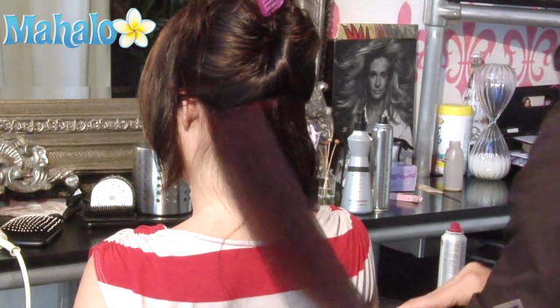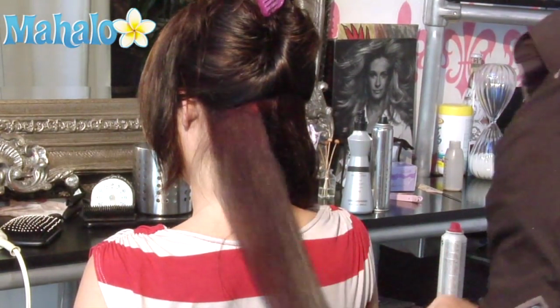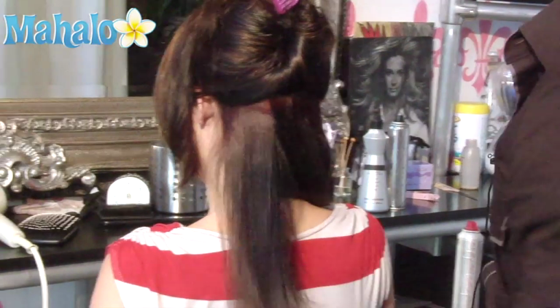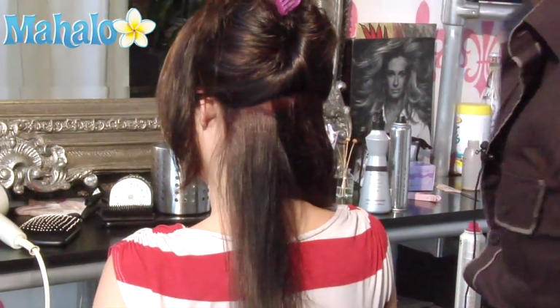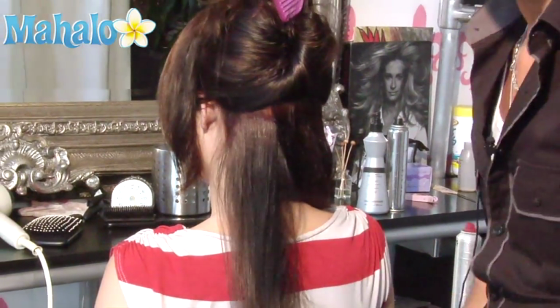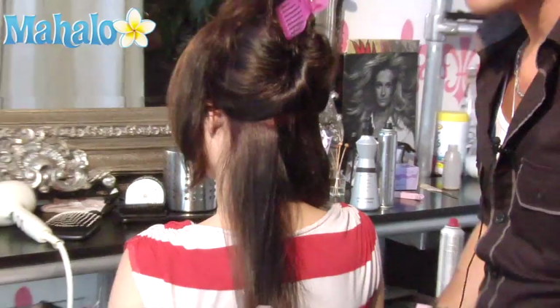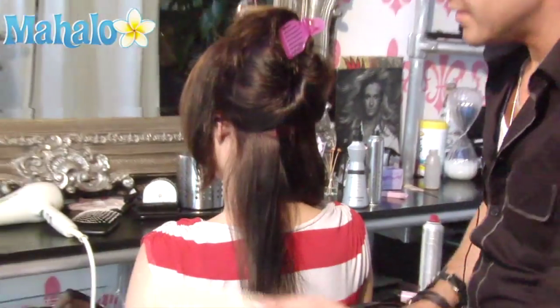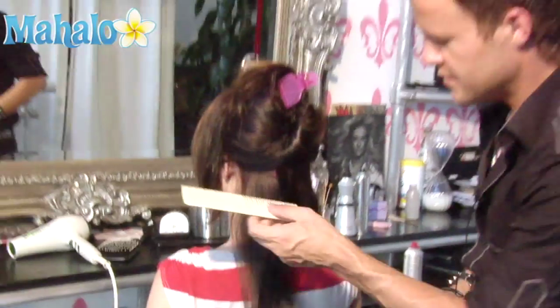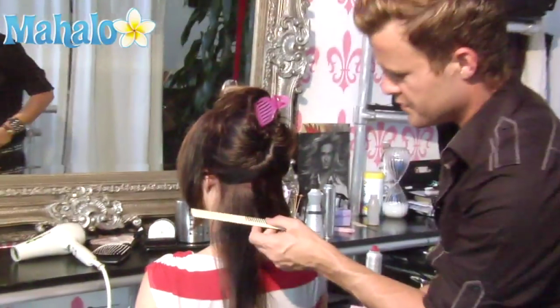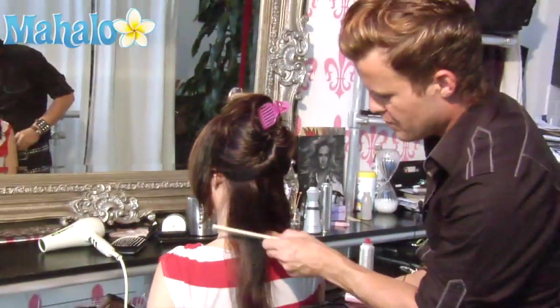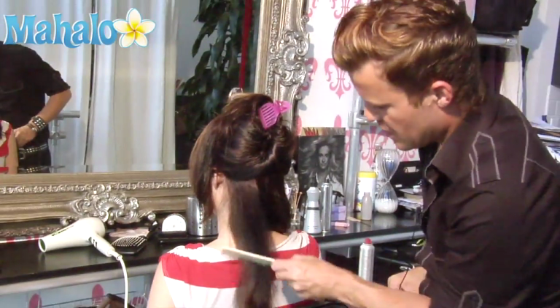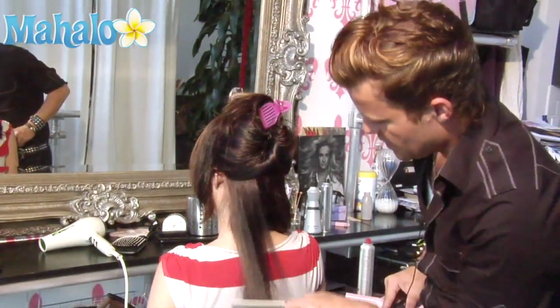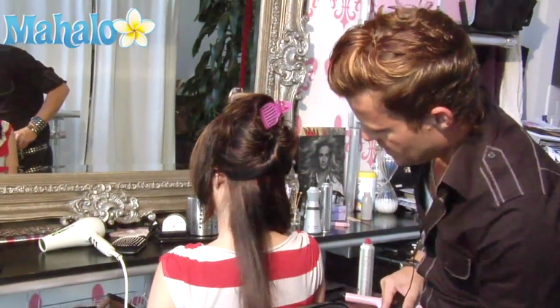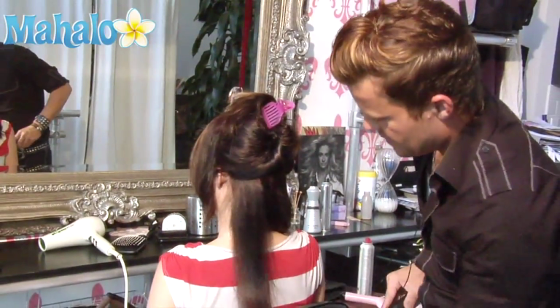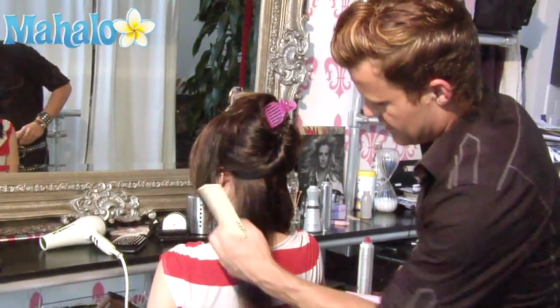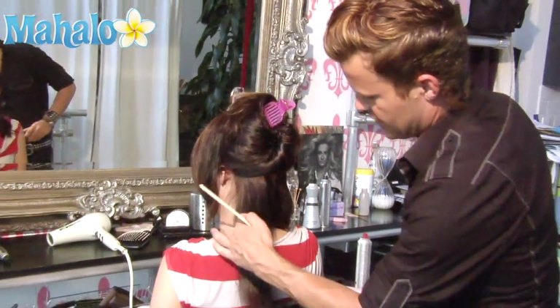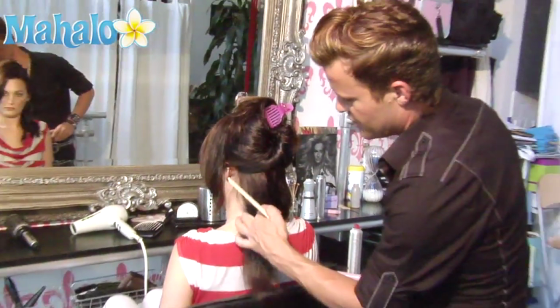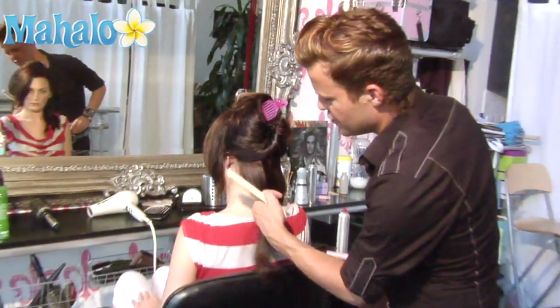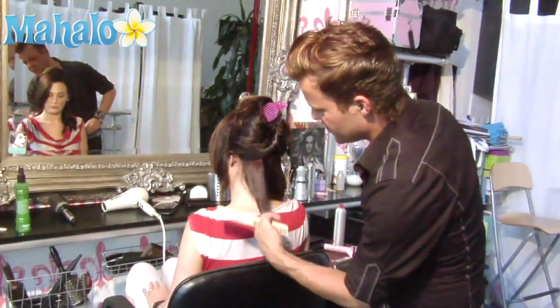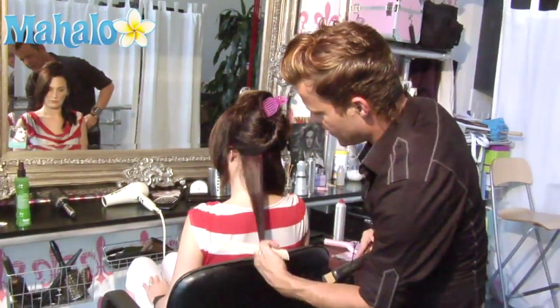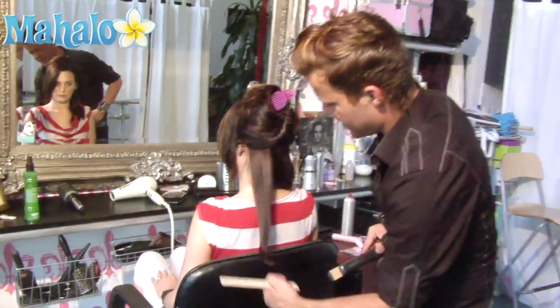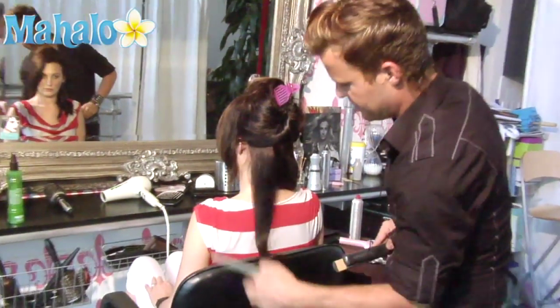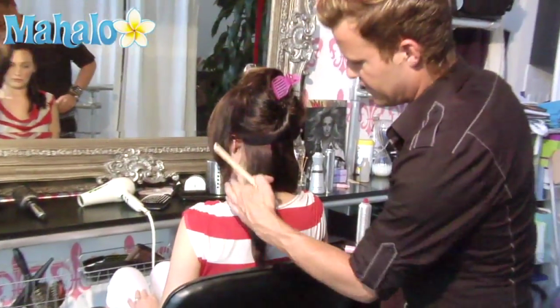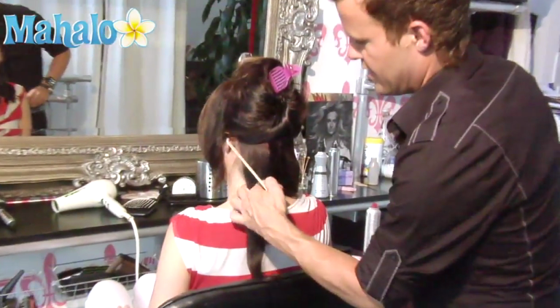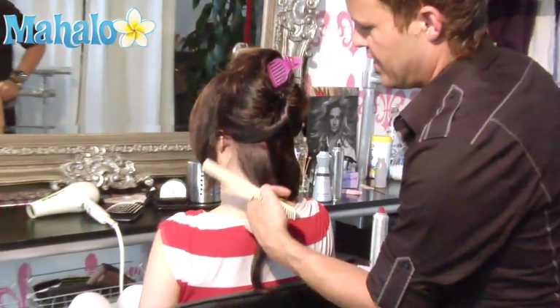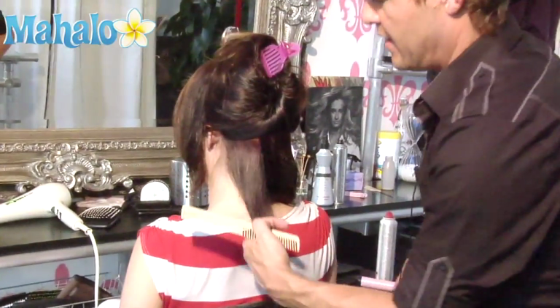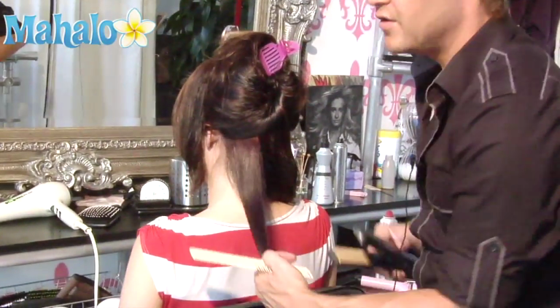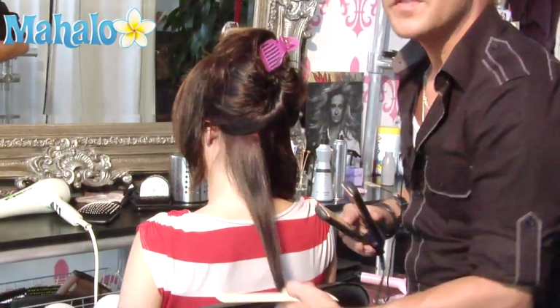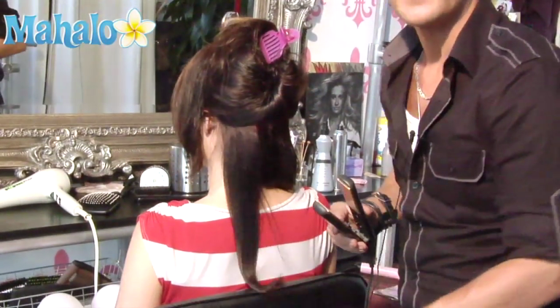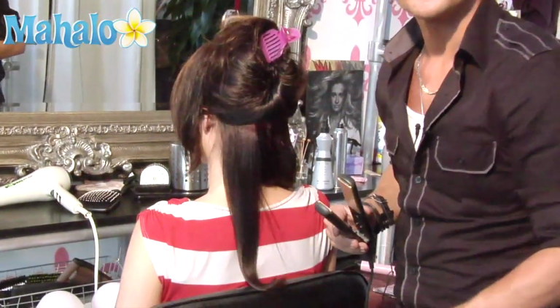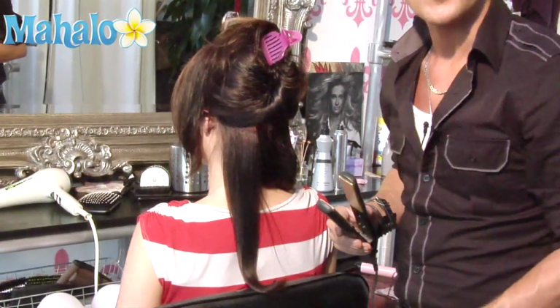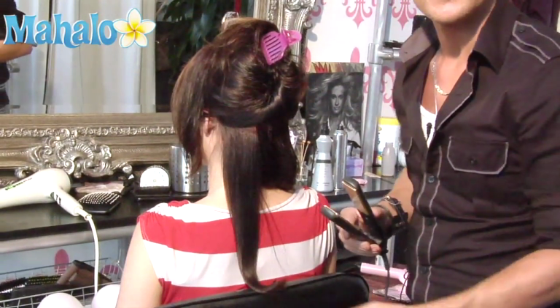Three times across, smooth with your hands and use desired product.